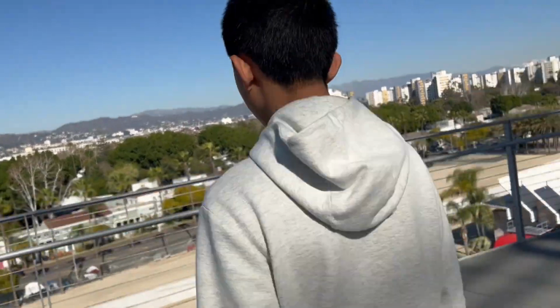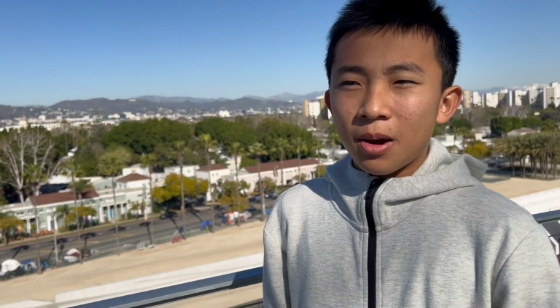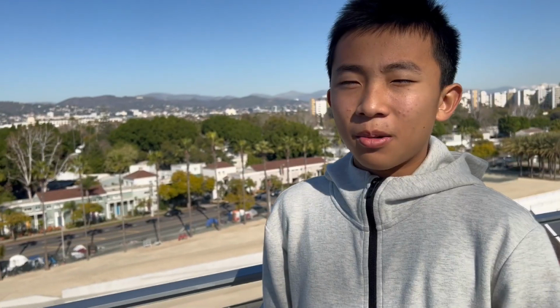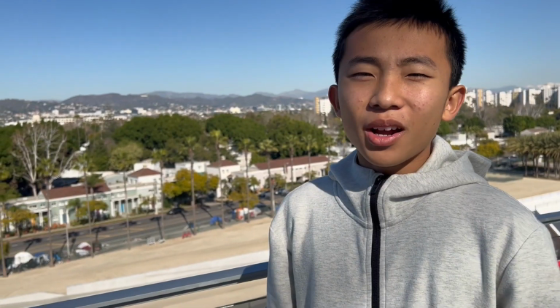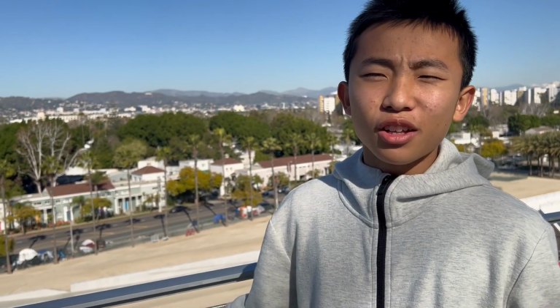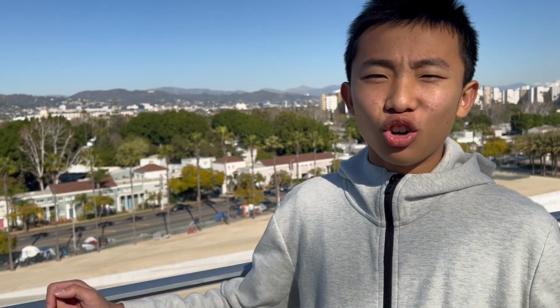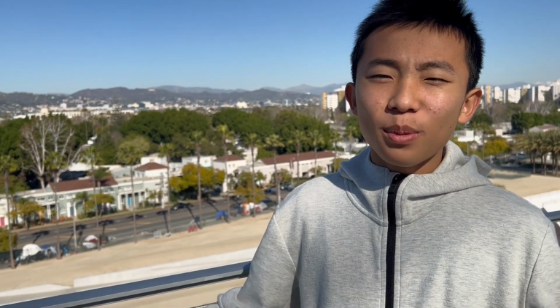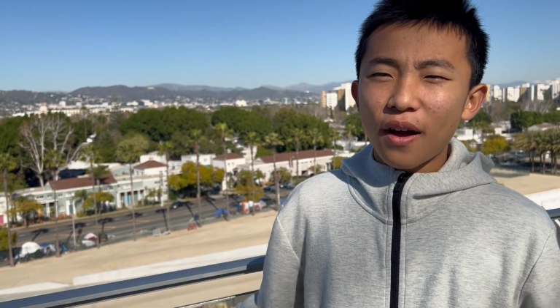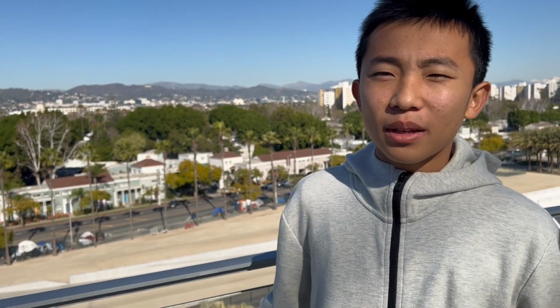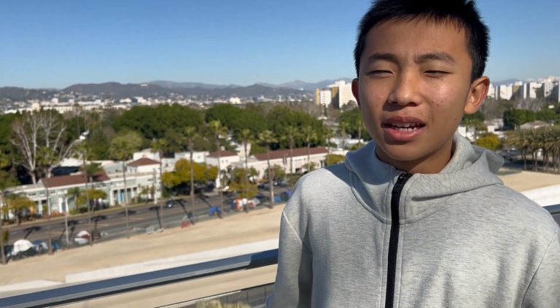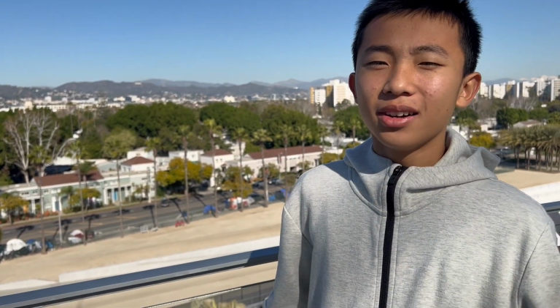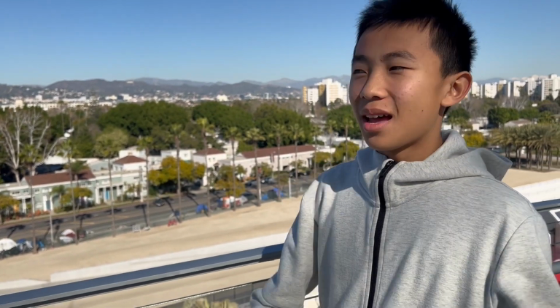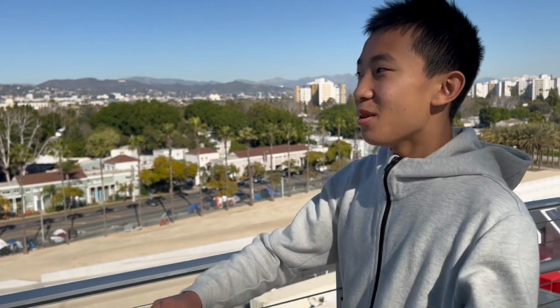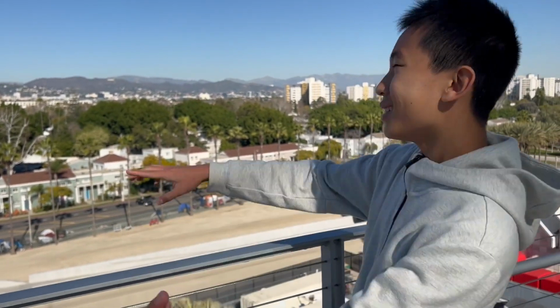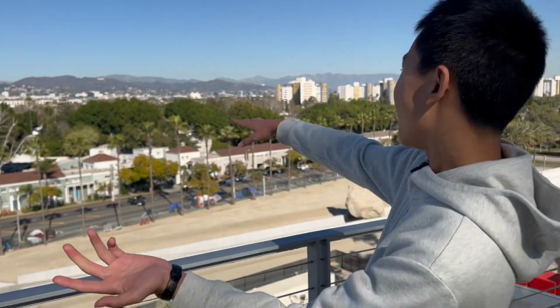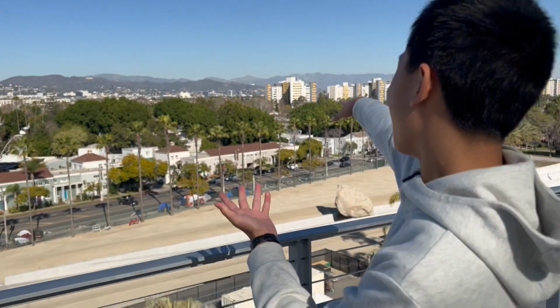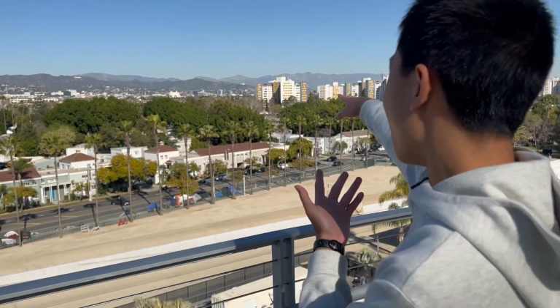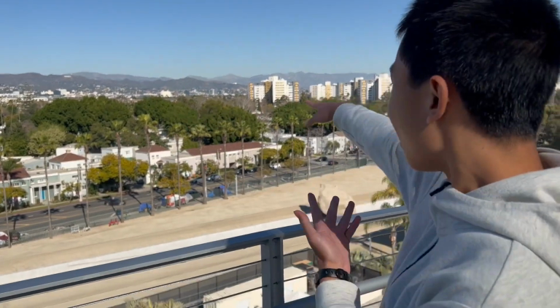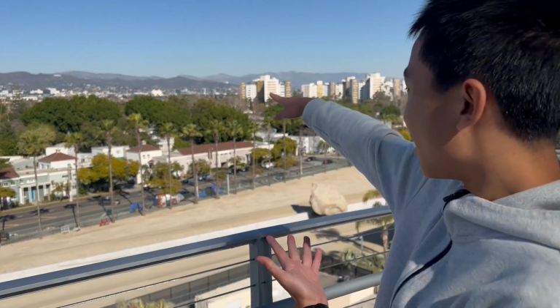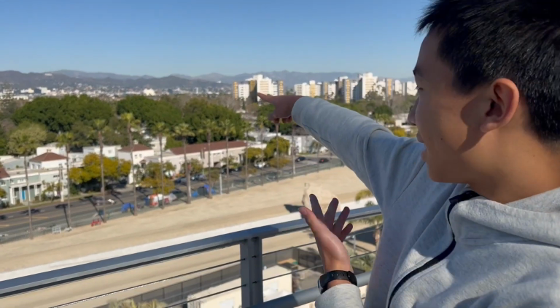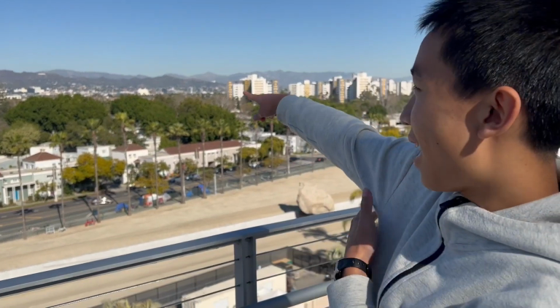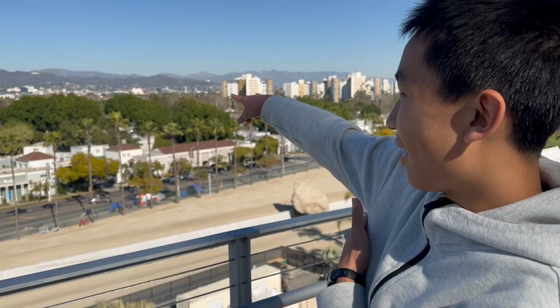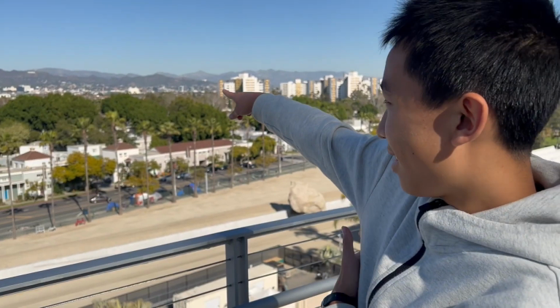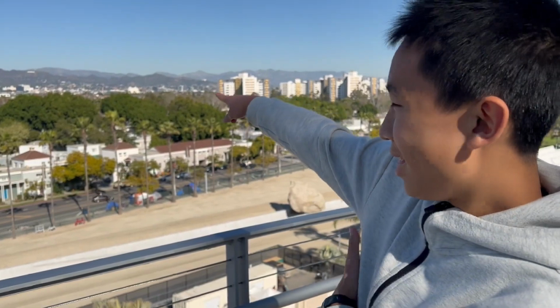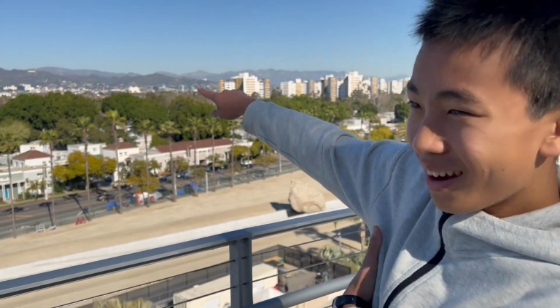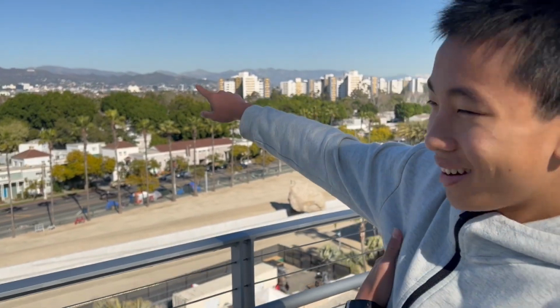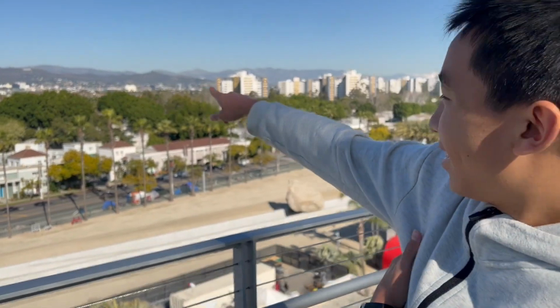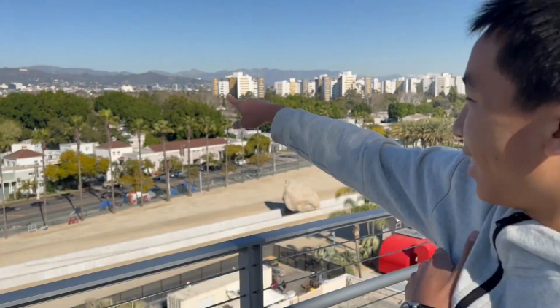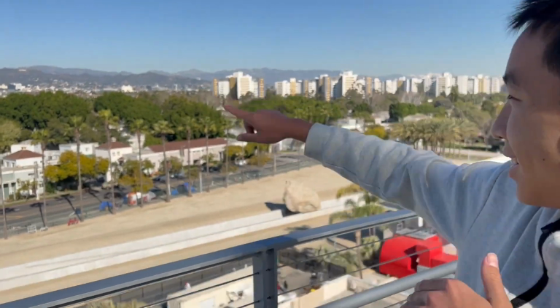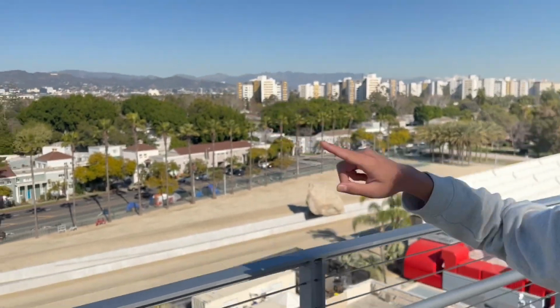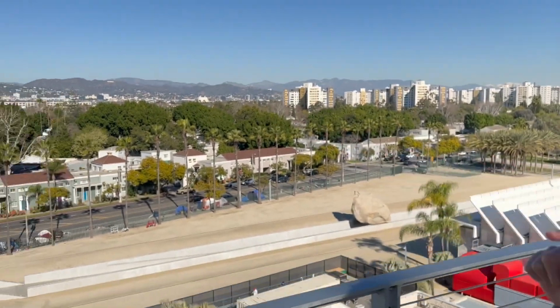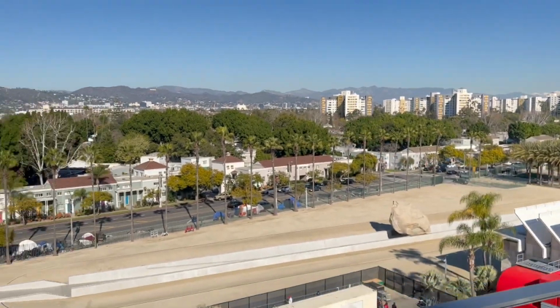We're at the Dolby Family Terrace and we can see the Hollywood sign there in the distance.